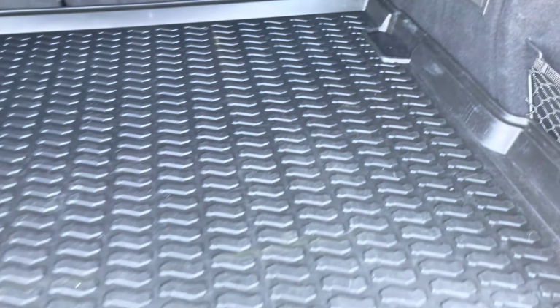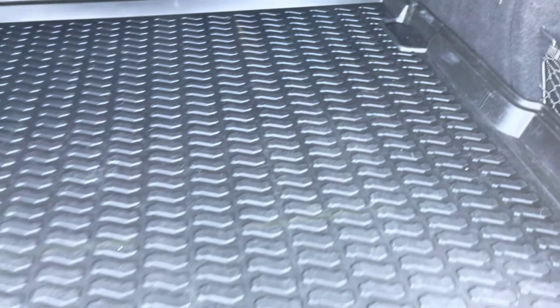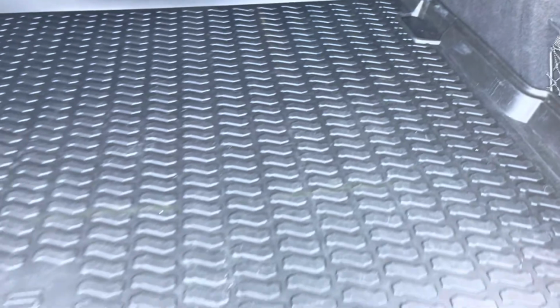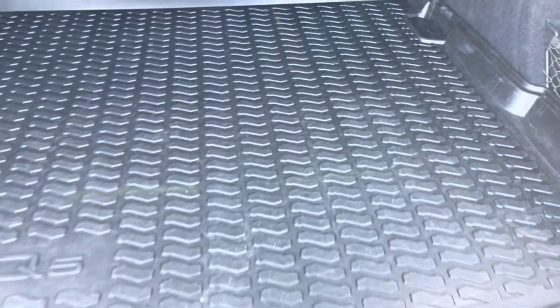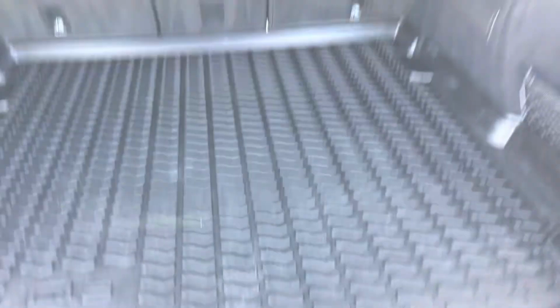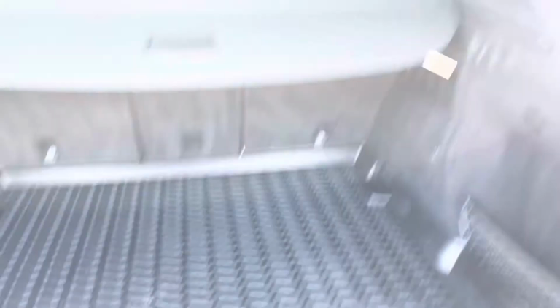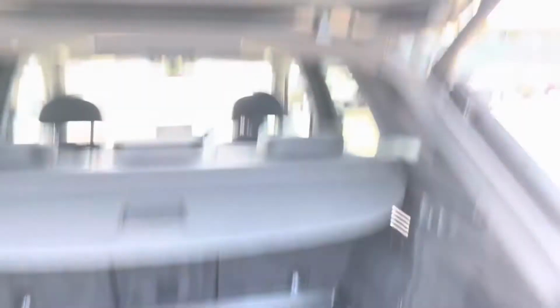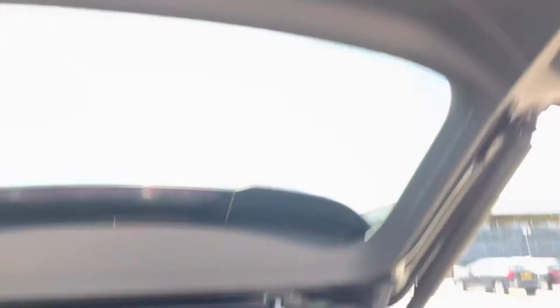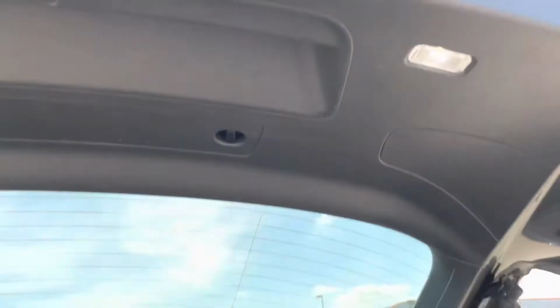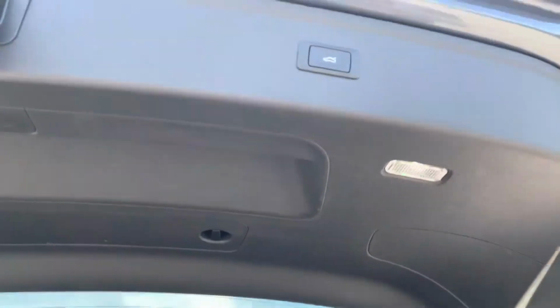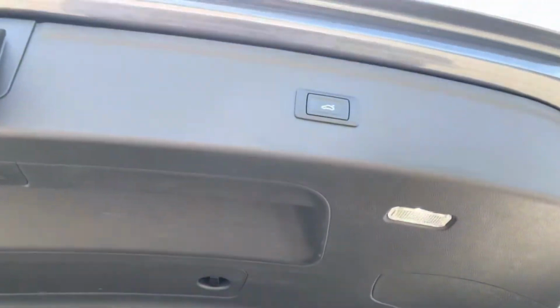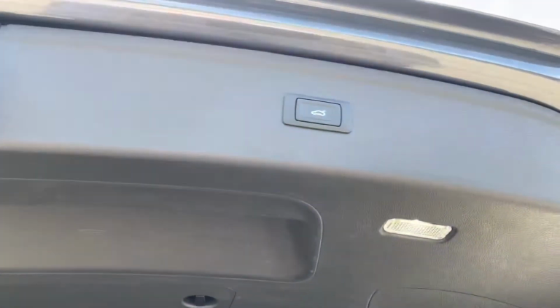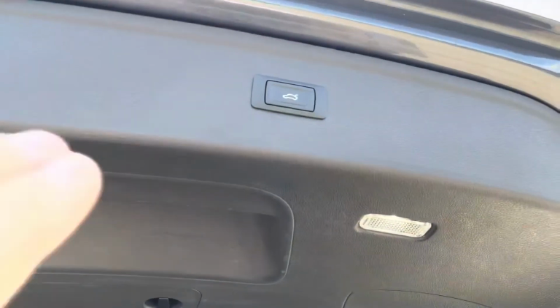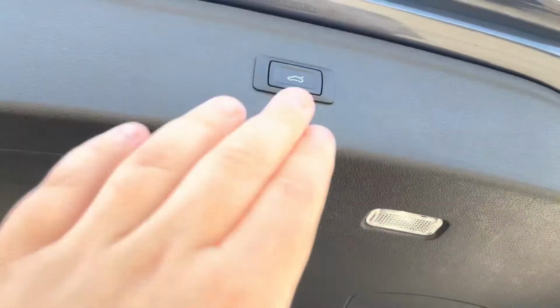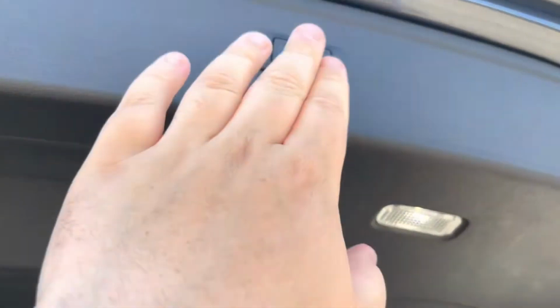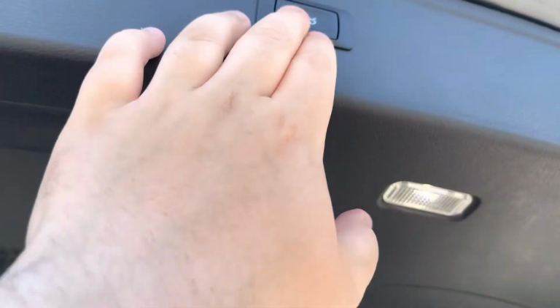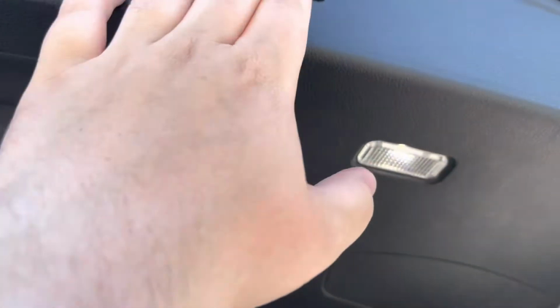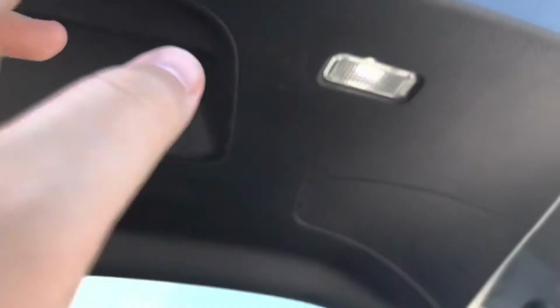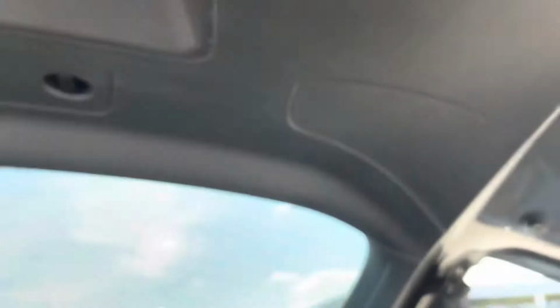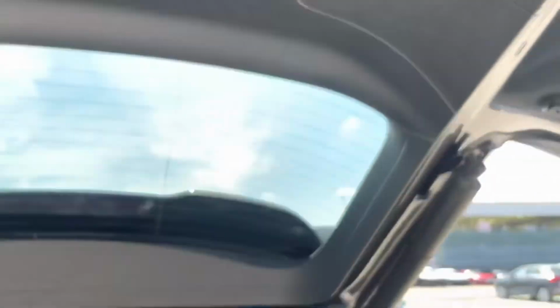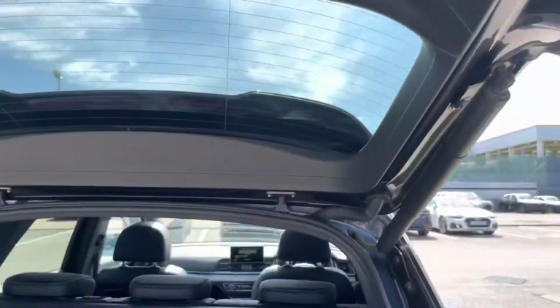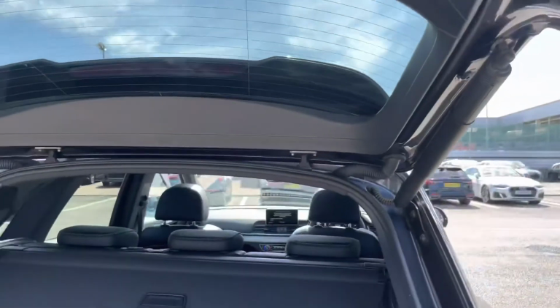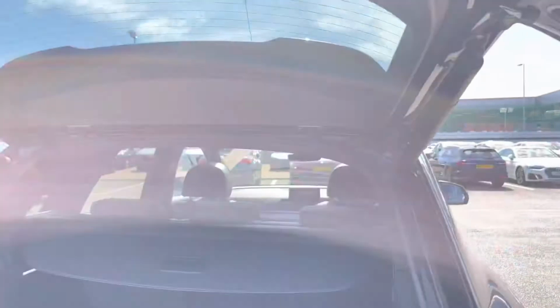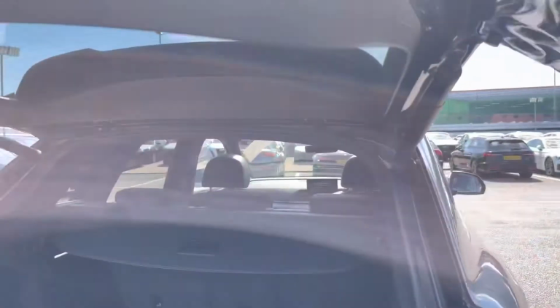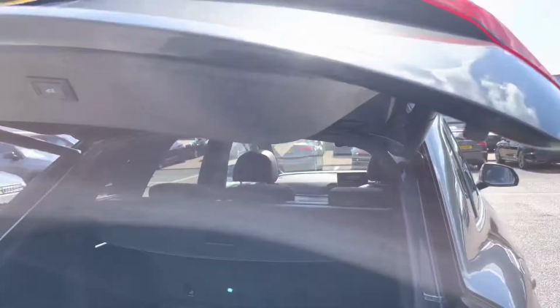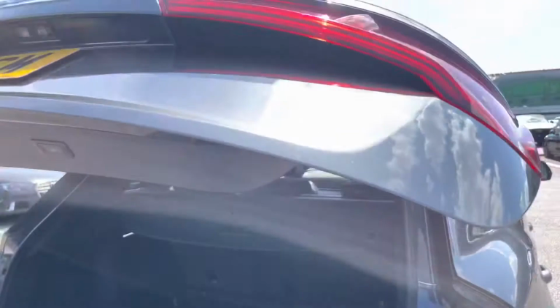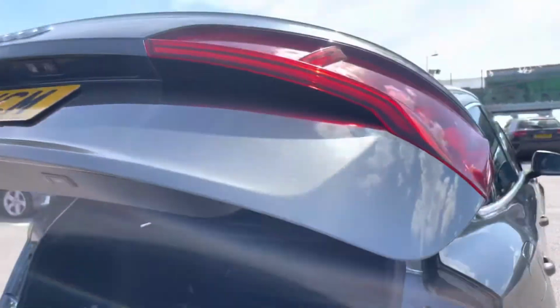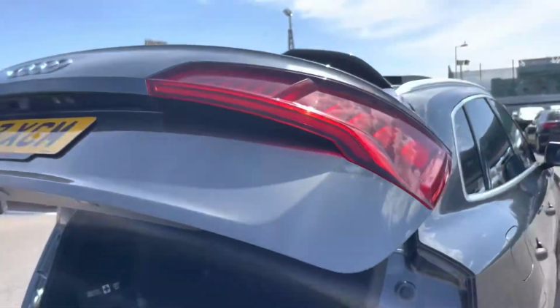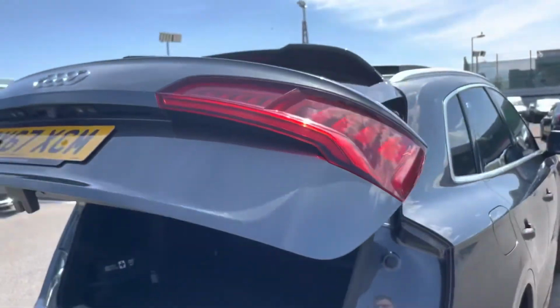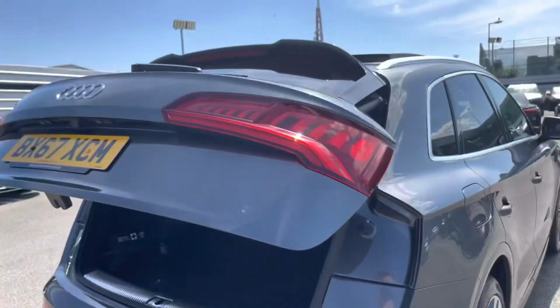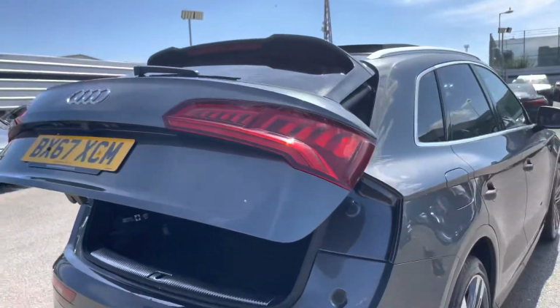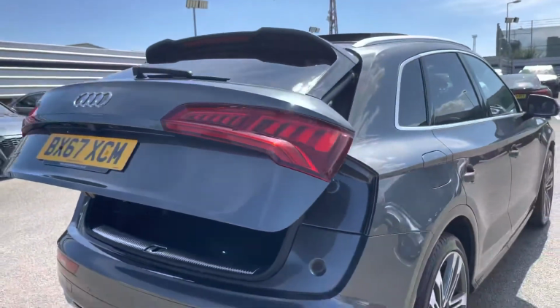As we slowly move out and look up, we have the power operated tailgate which is great for any time your hands are full, and it can be closed just at the touch of a button.